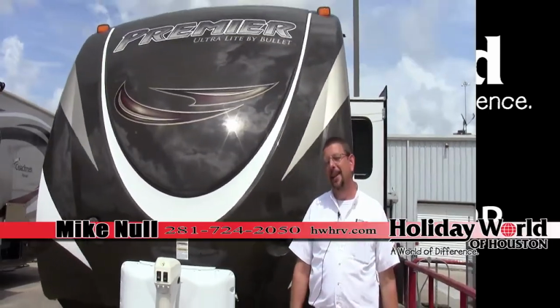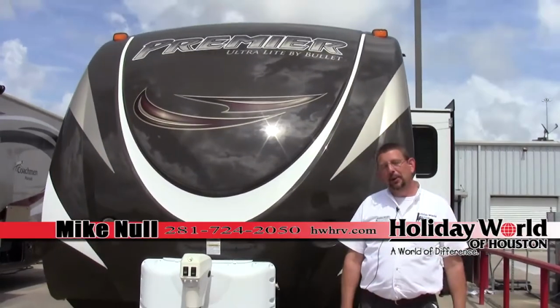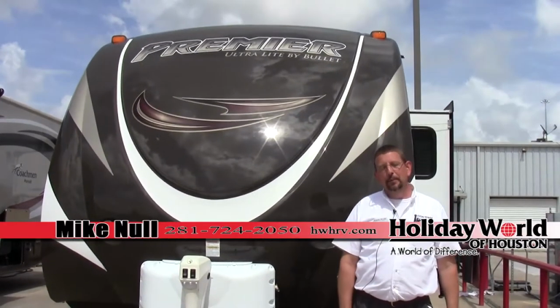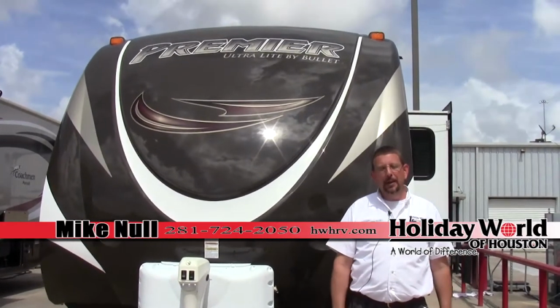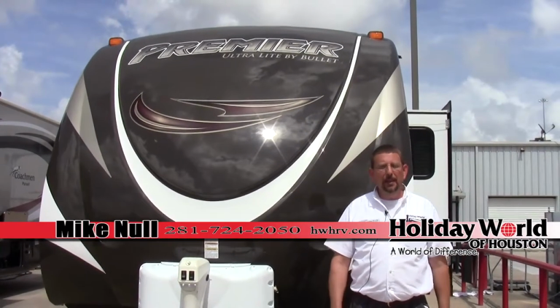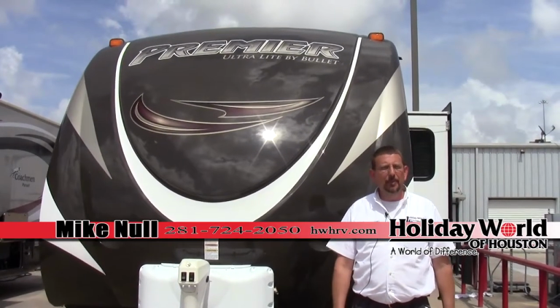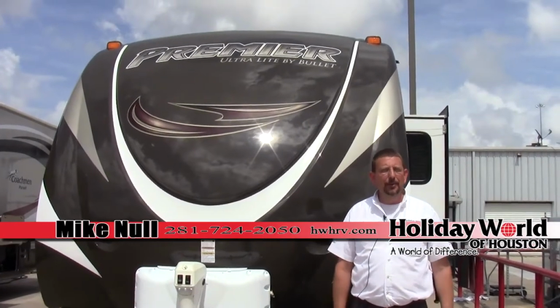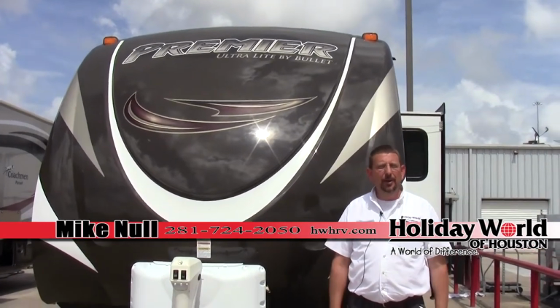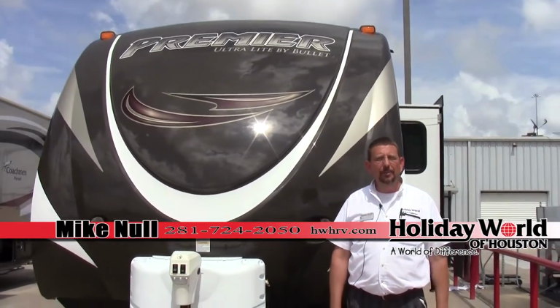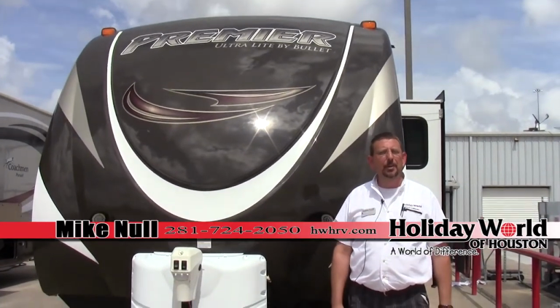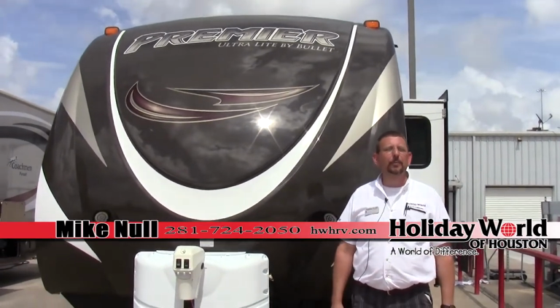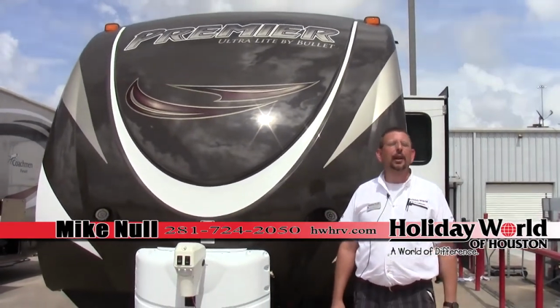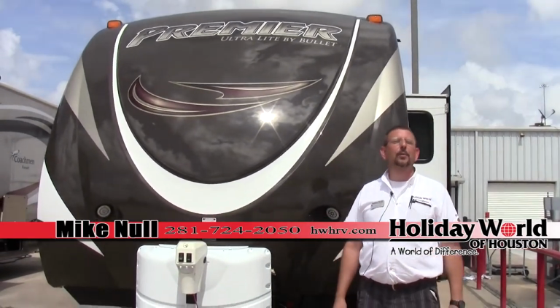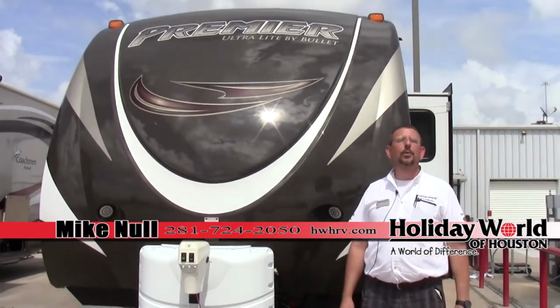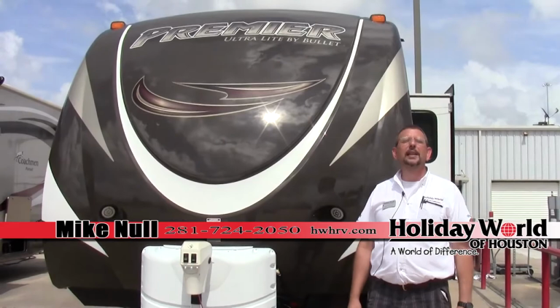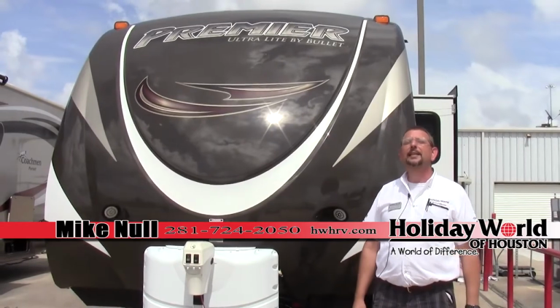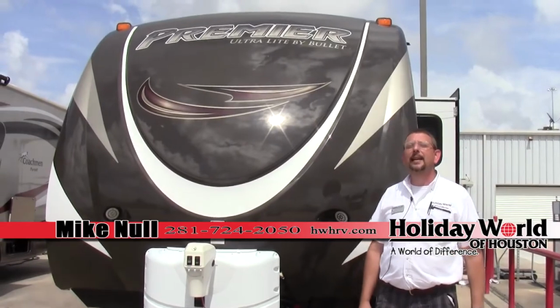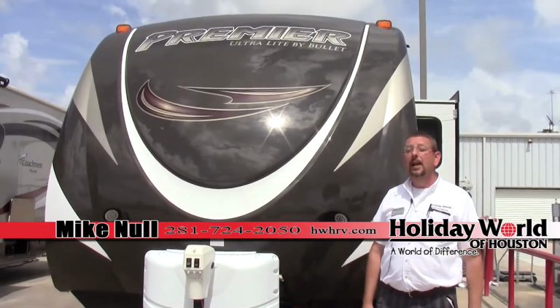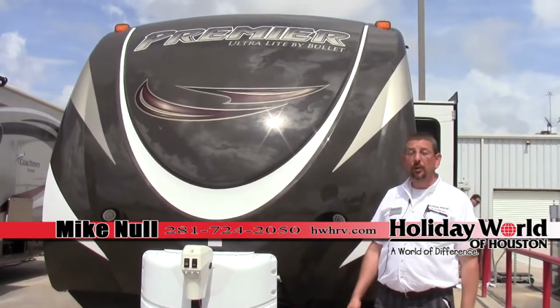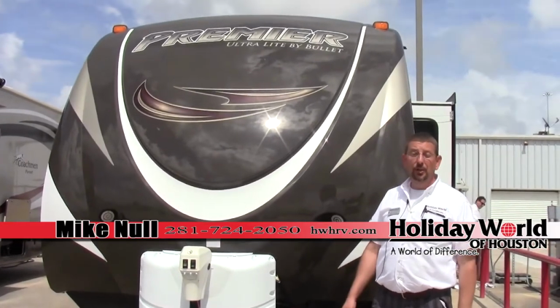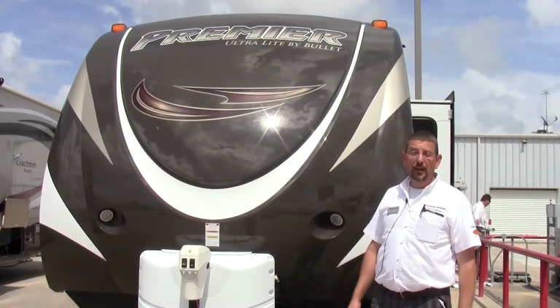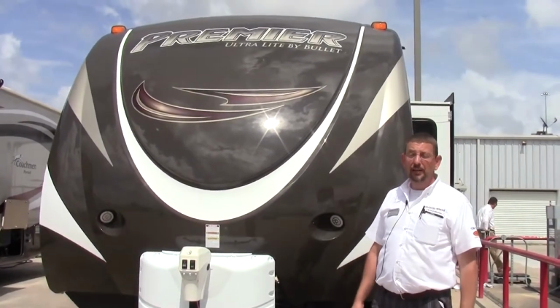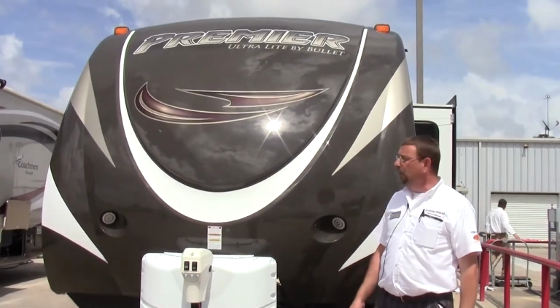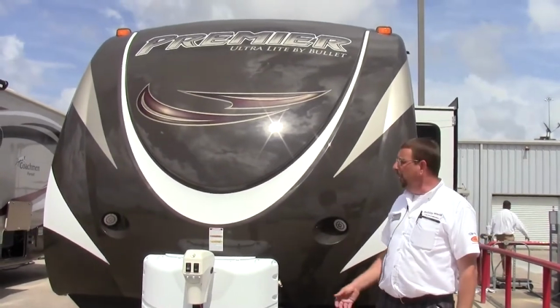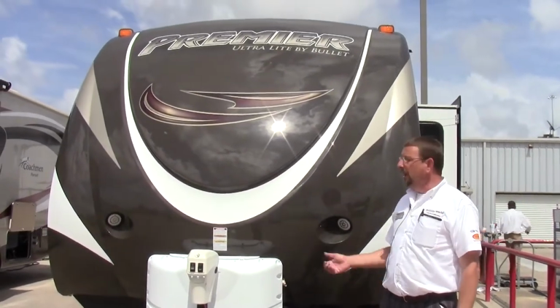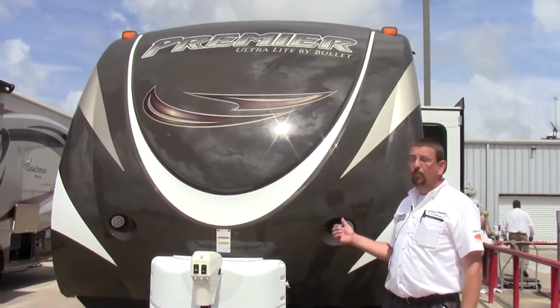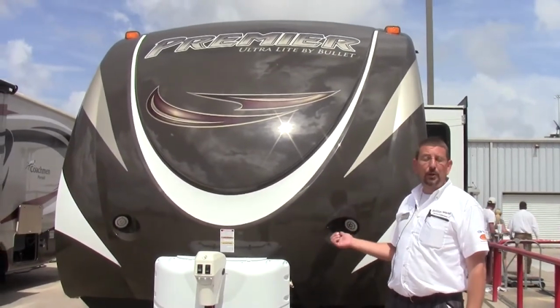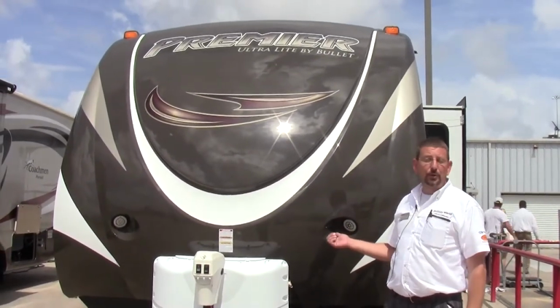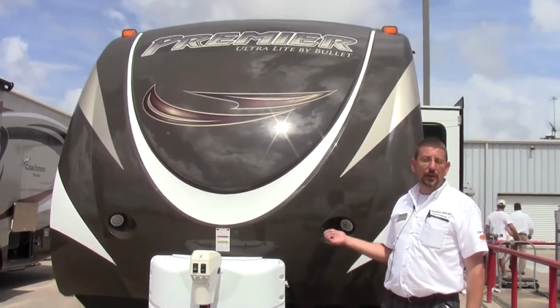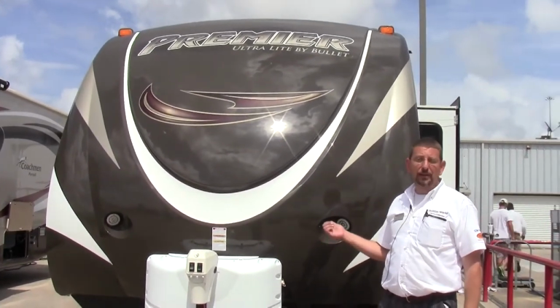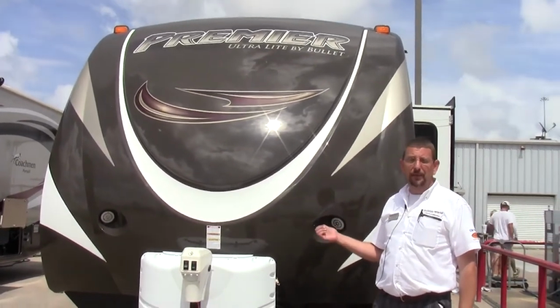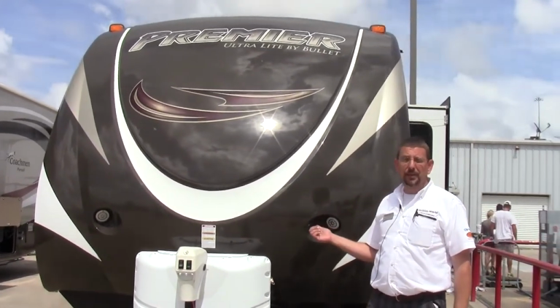Hello, everybody. My name is Michael Knoll. I'm coming to you from Holiday World in League City. I want to tell you guys a little bit about our brand new 2015.